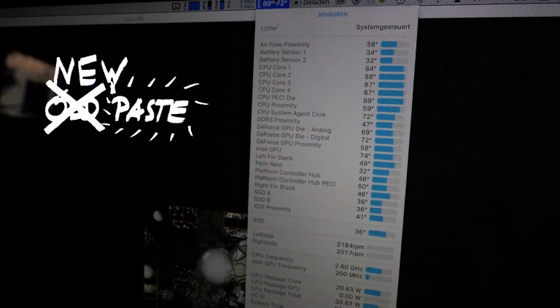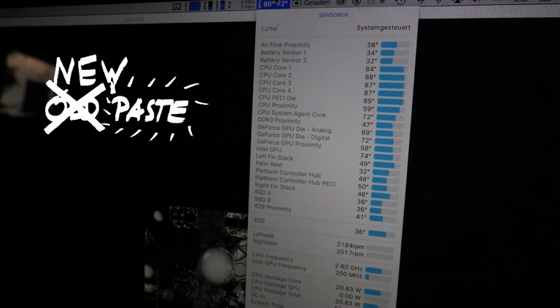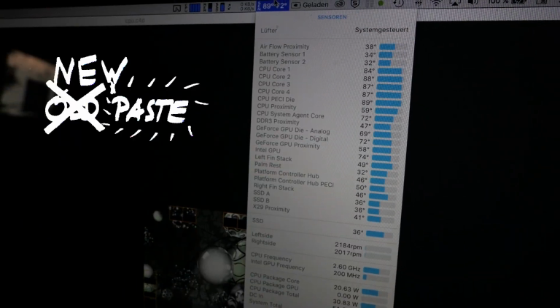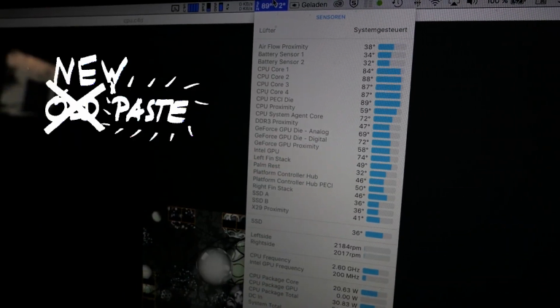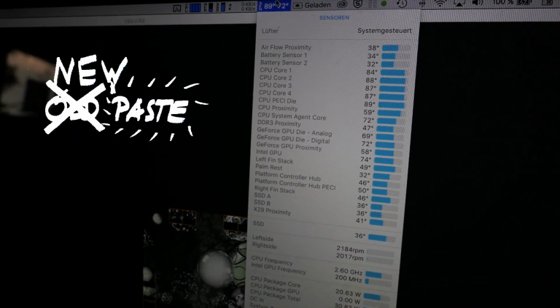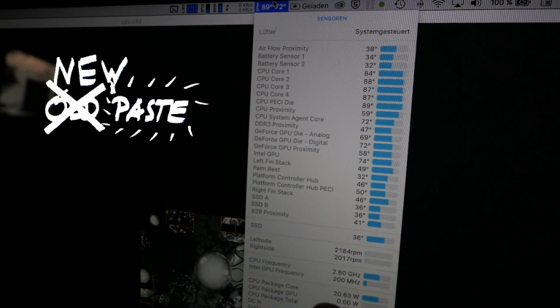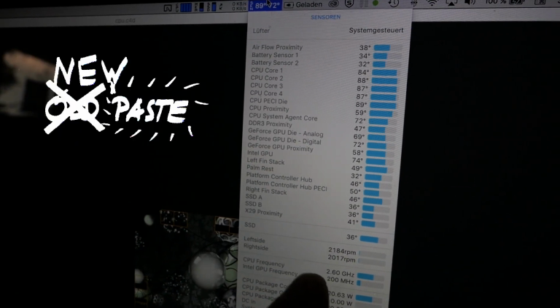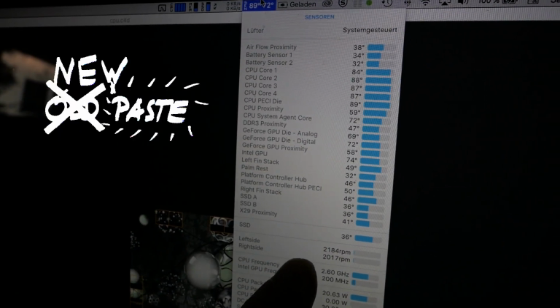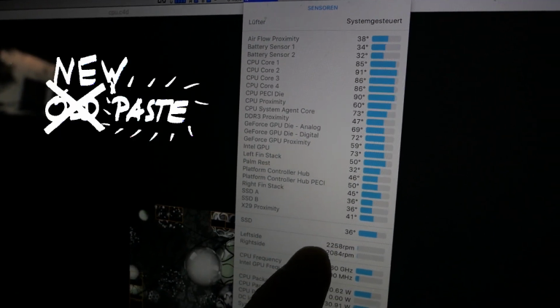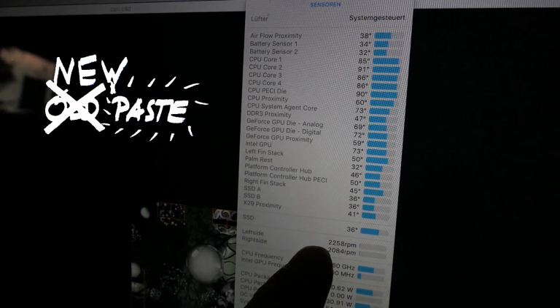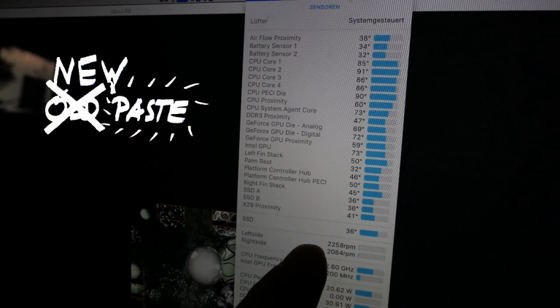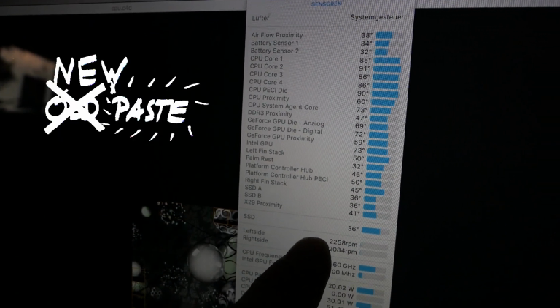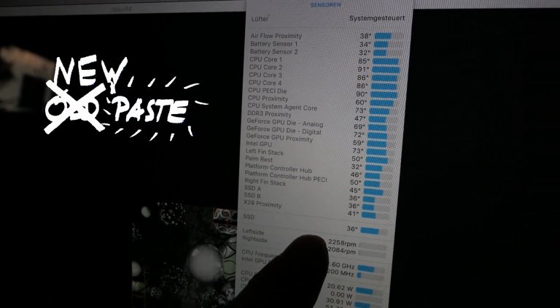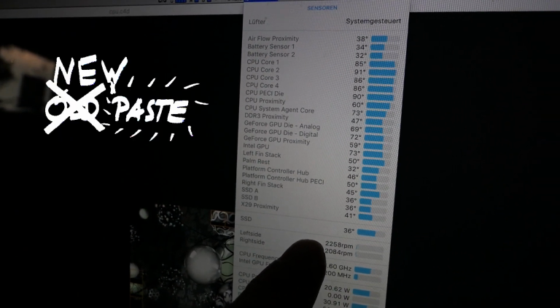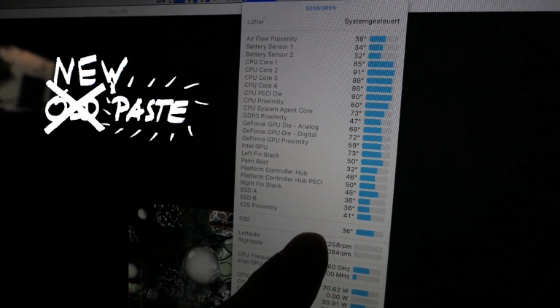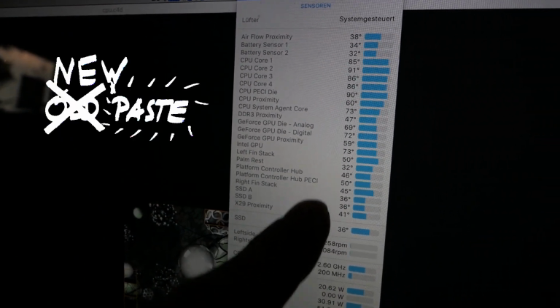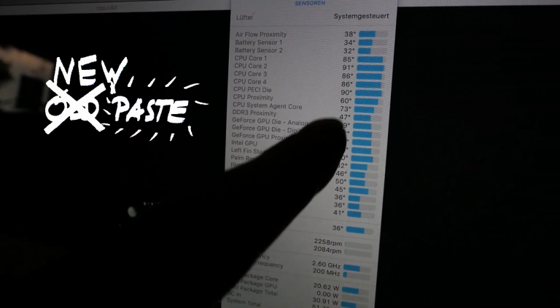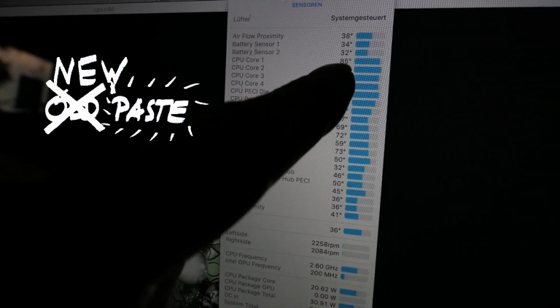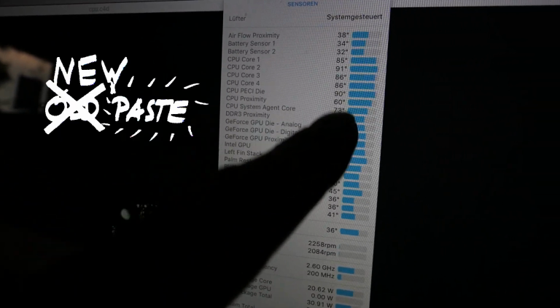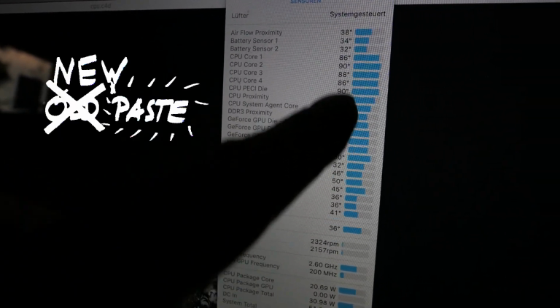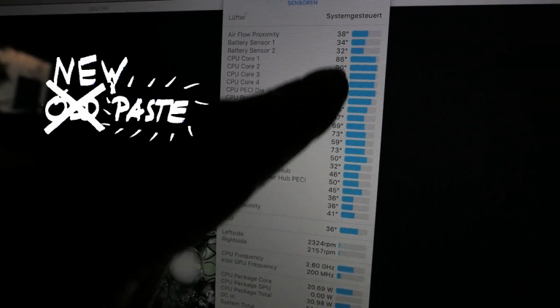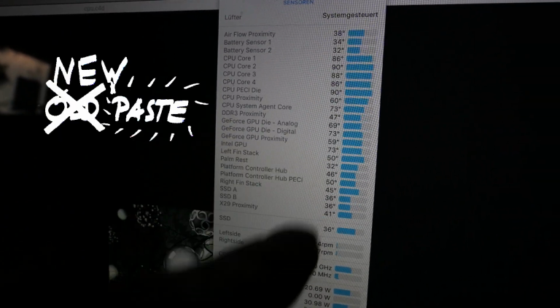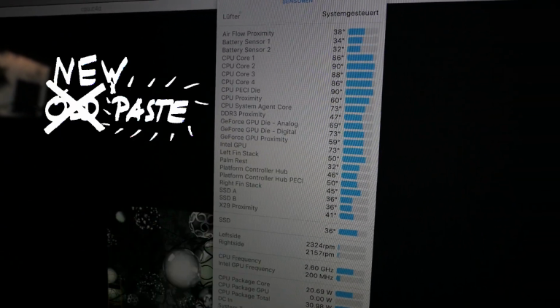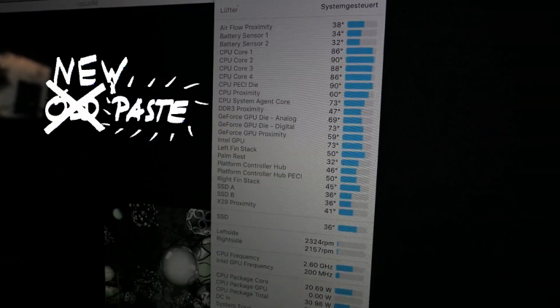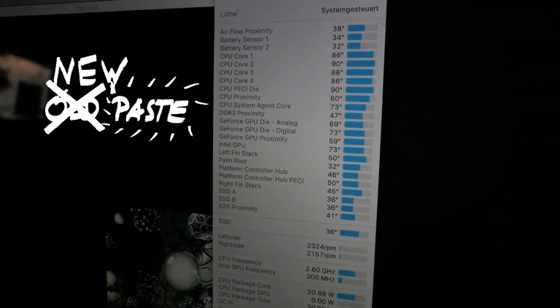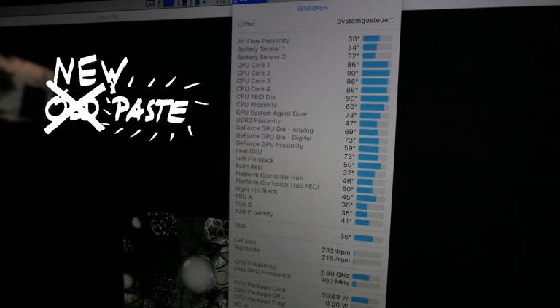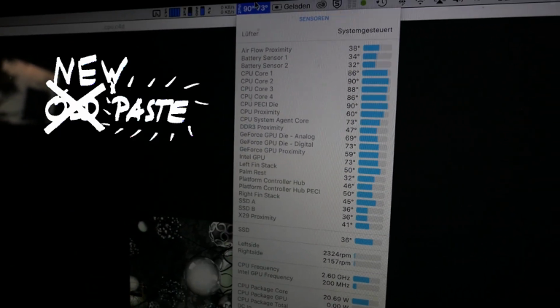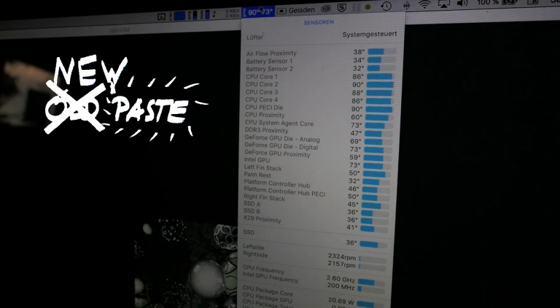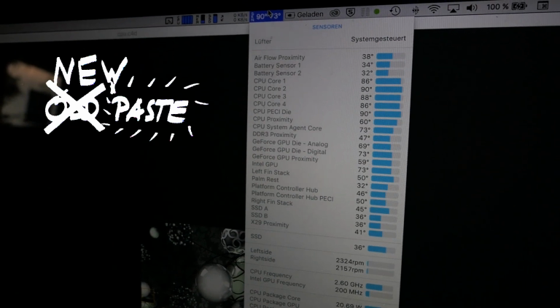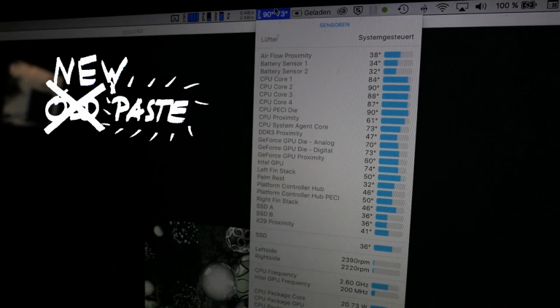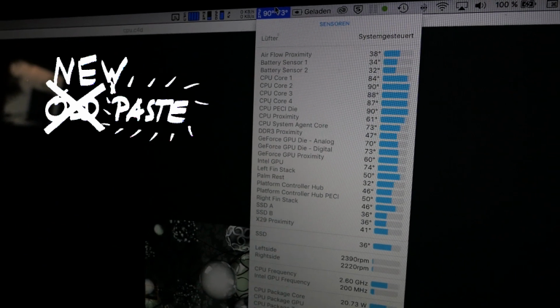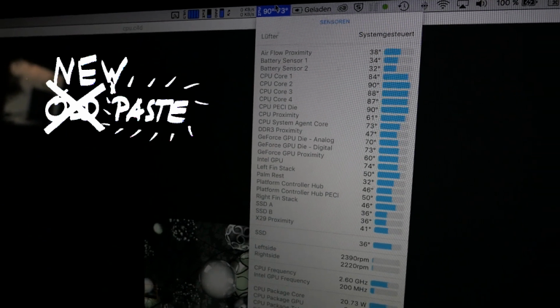So even though the fans didn't really jump in, the temperature remained a little lower.